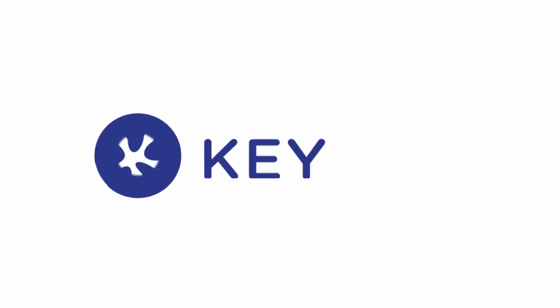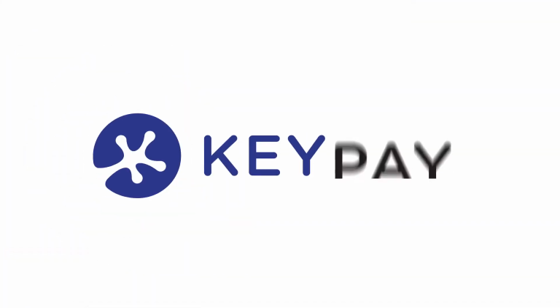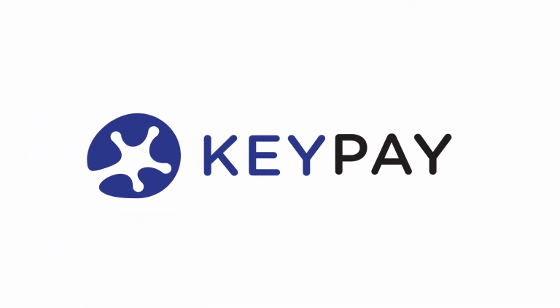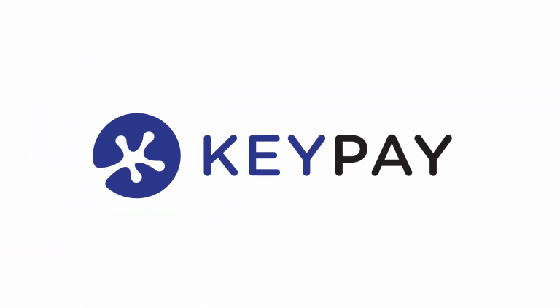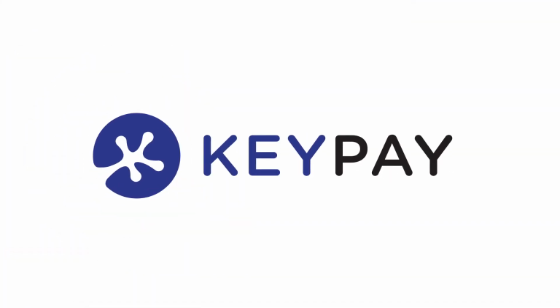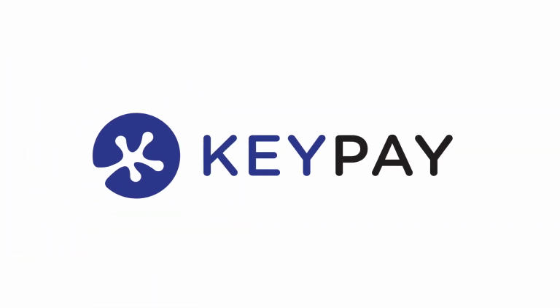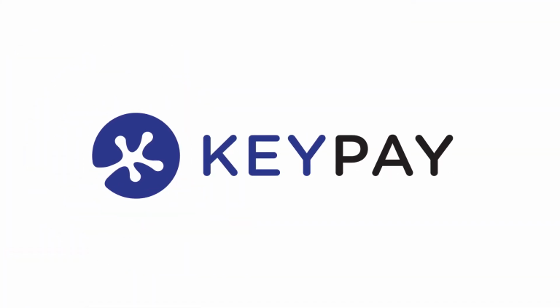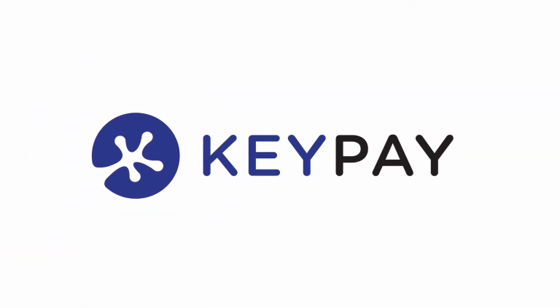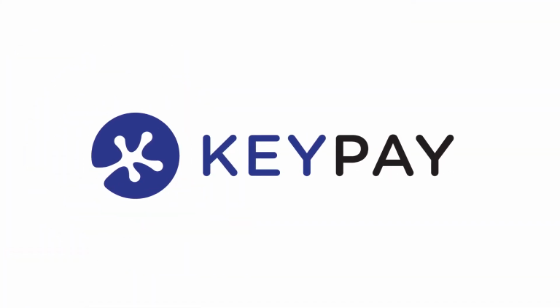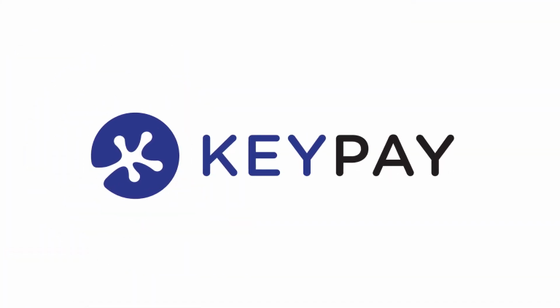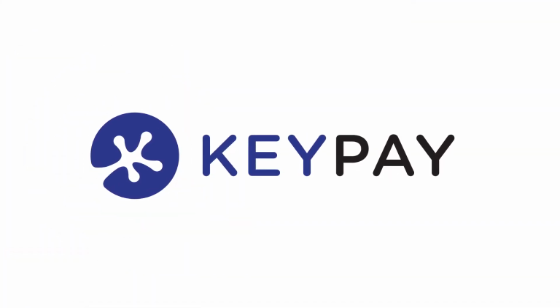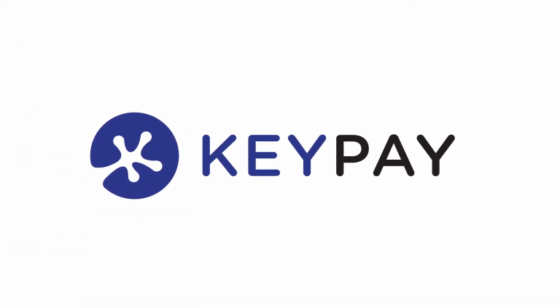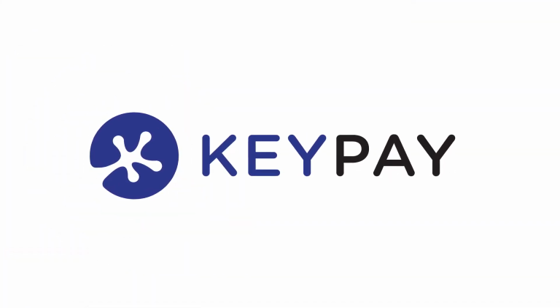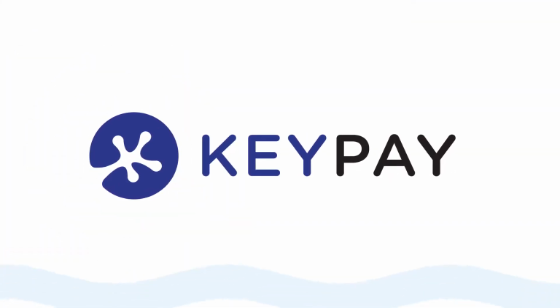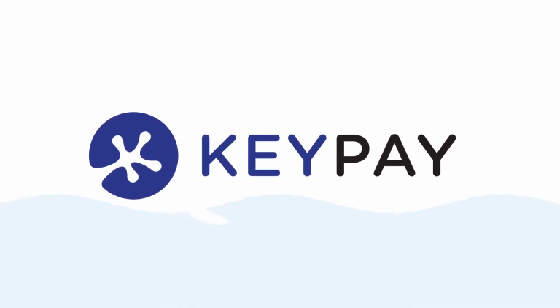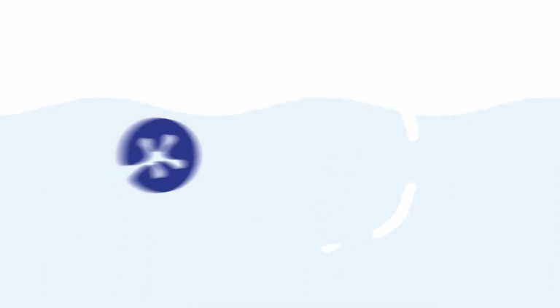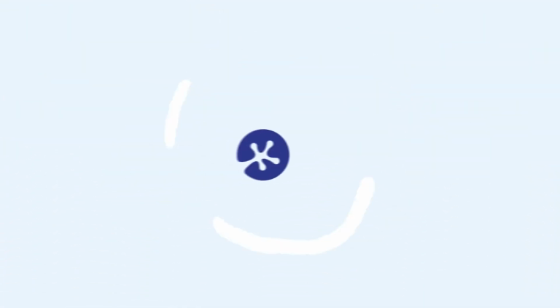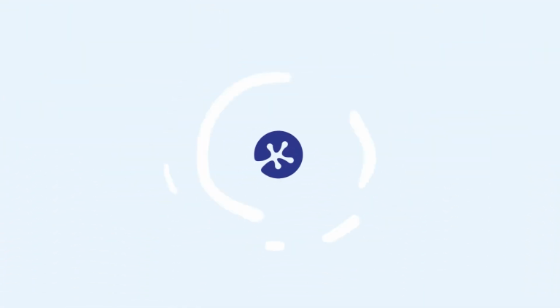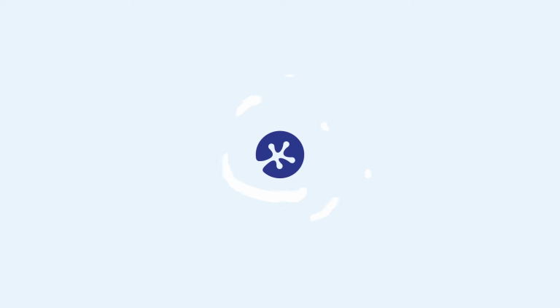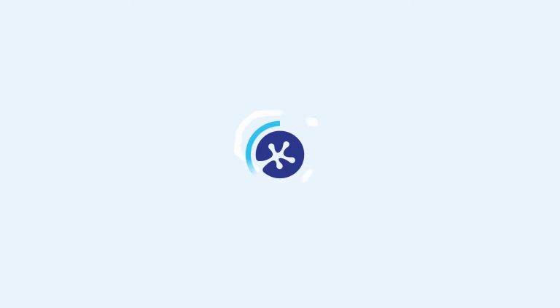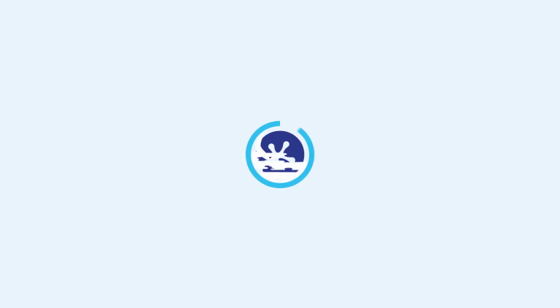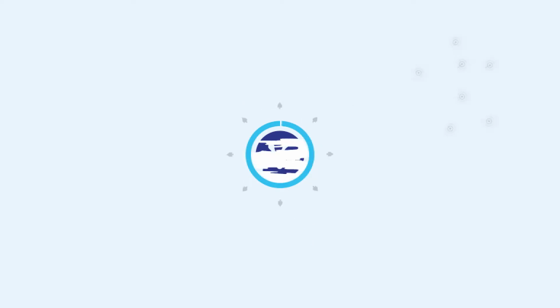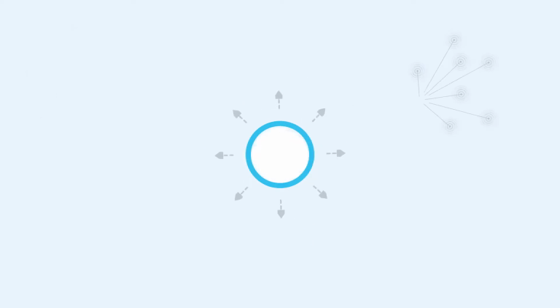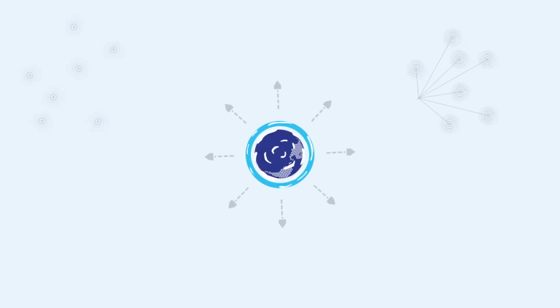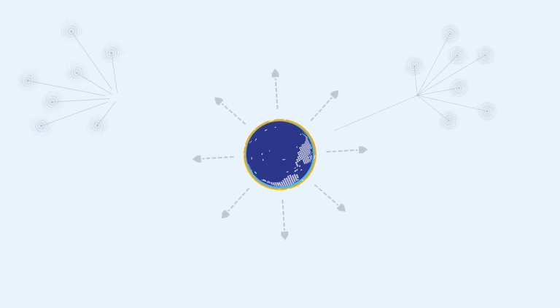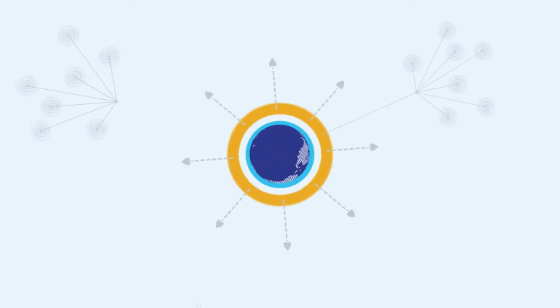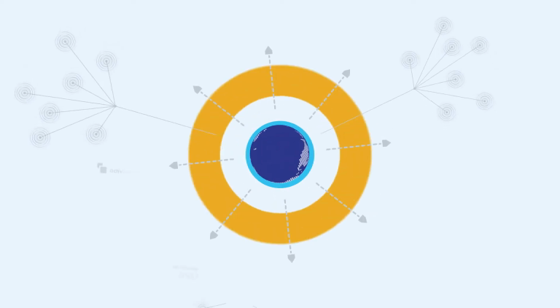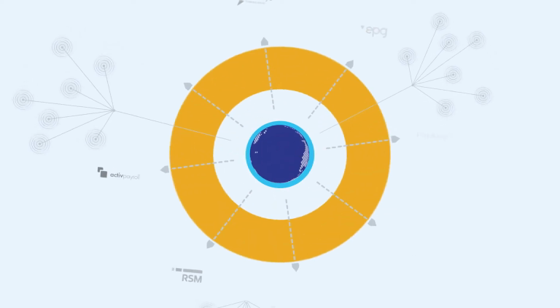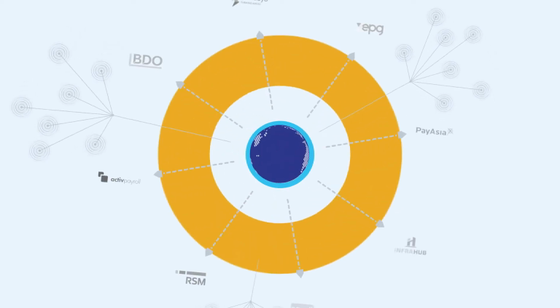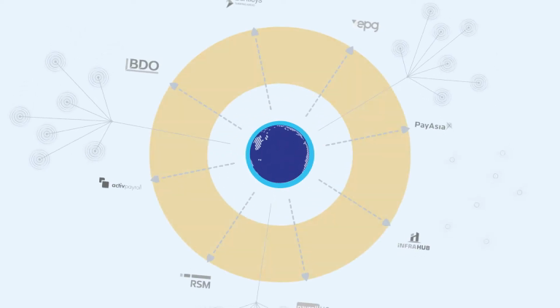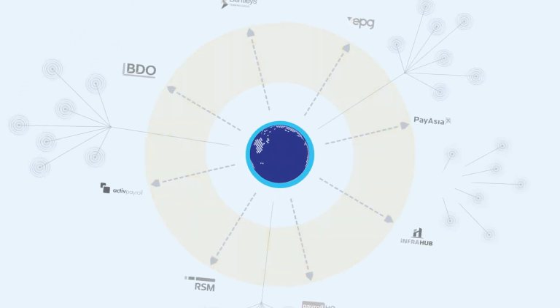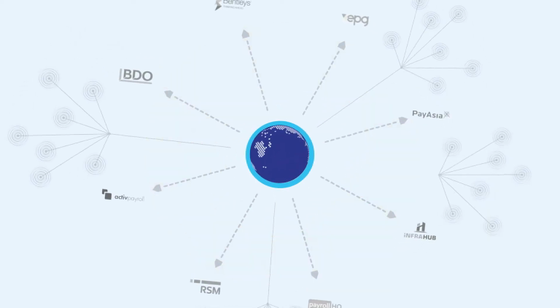Introducing KeePay, a leading cloud payroll and workforce management platform designed for Kiwi payroll providers.